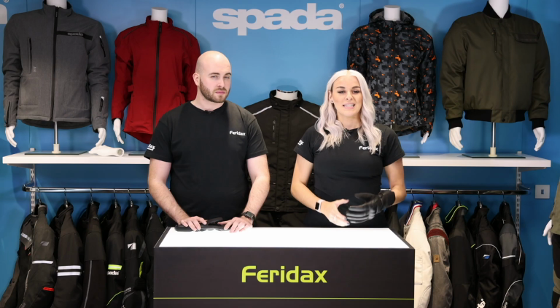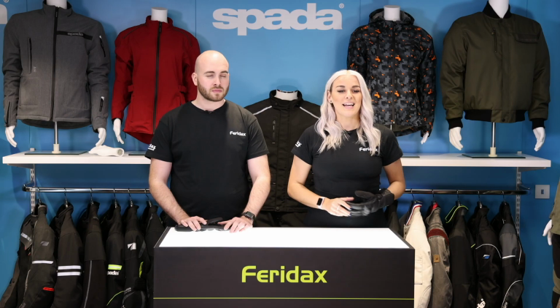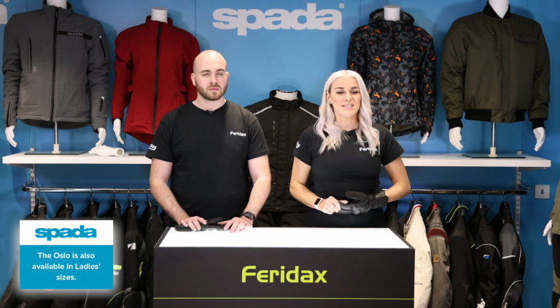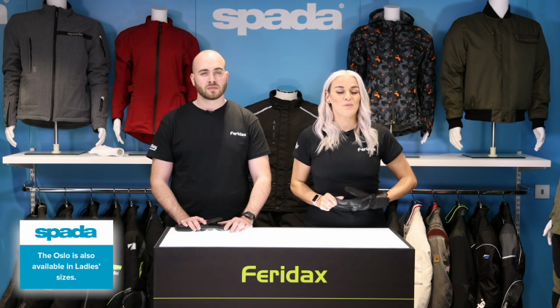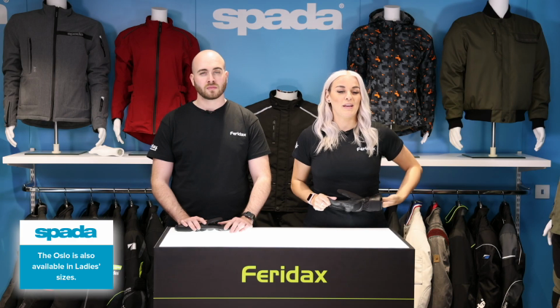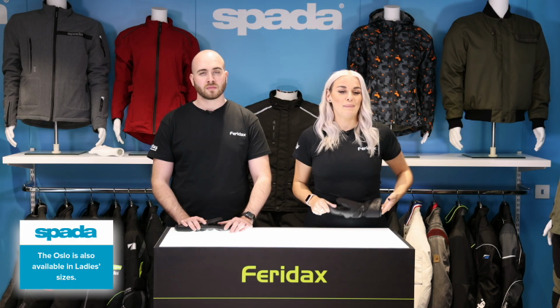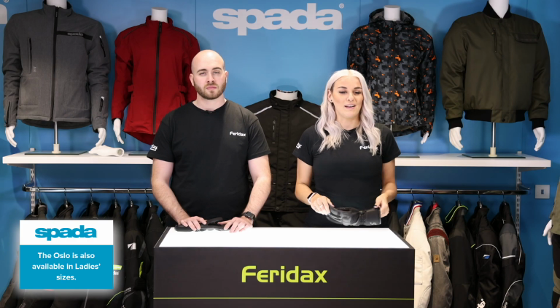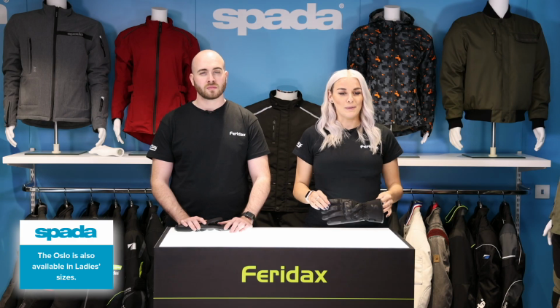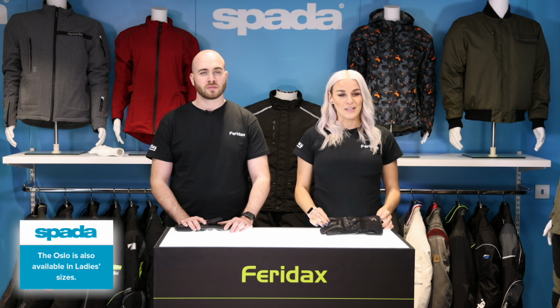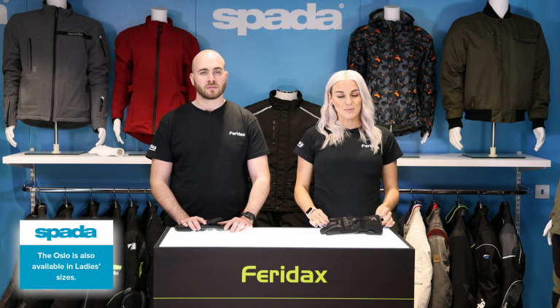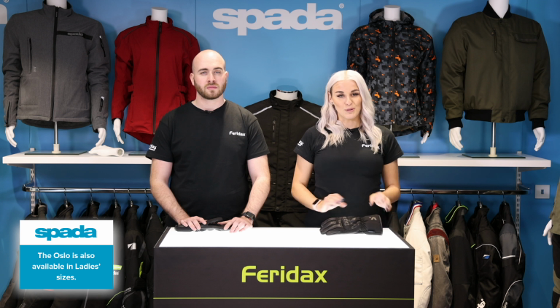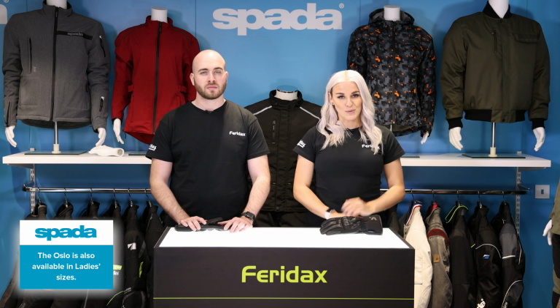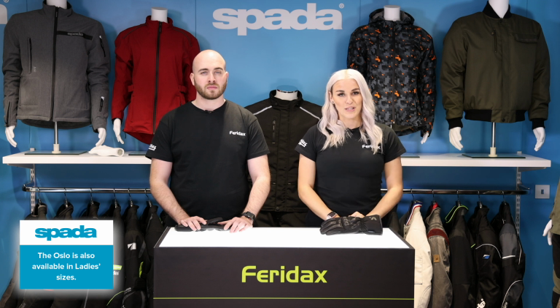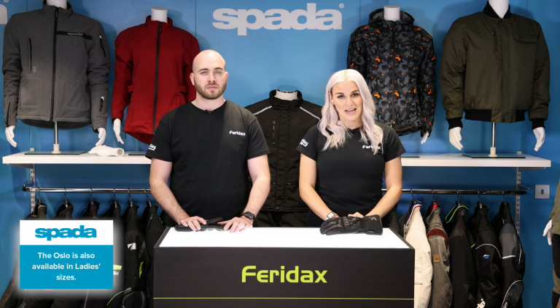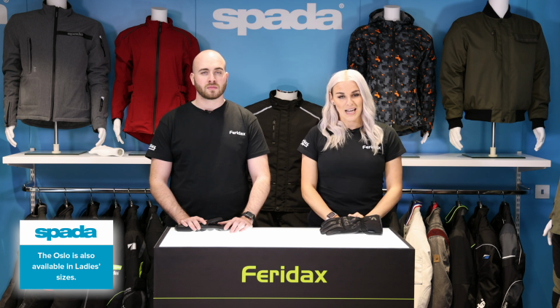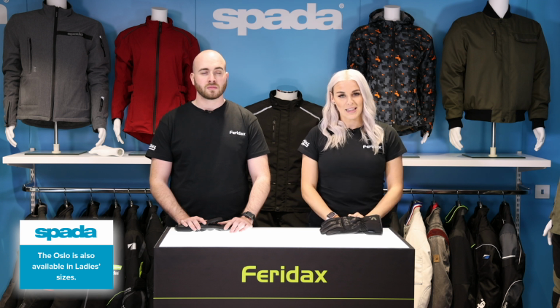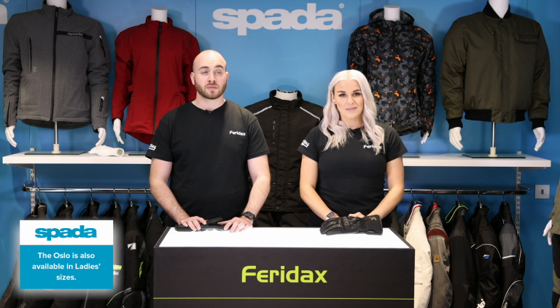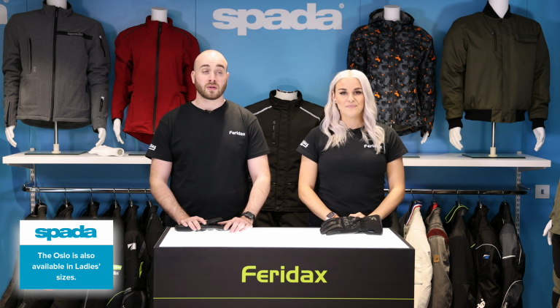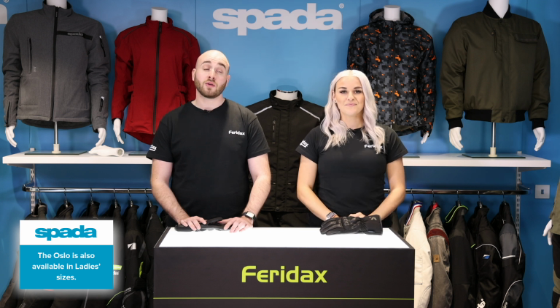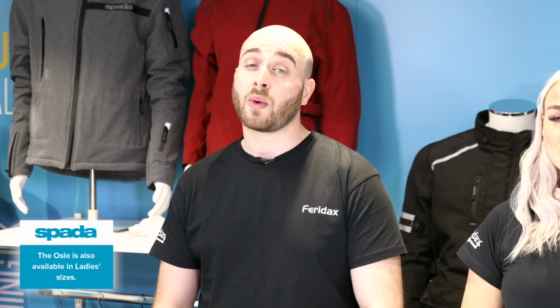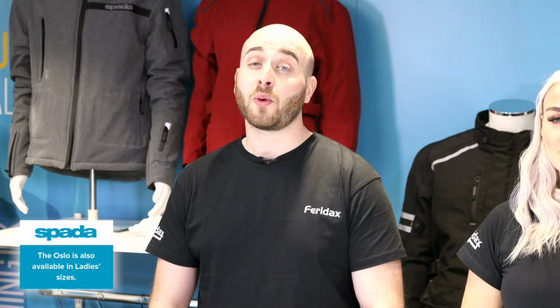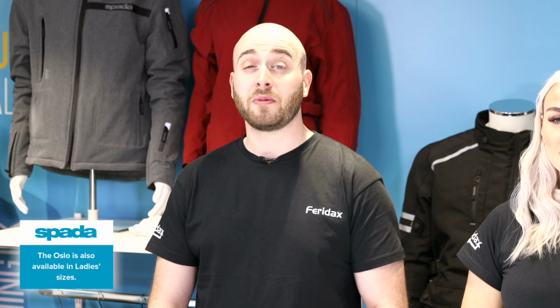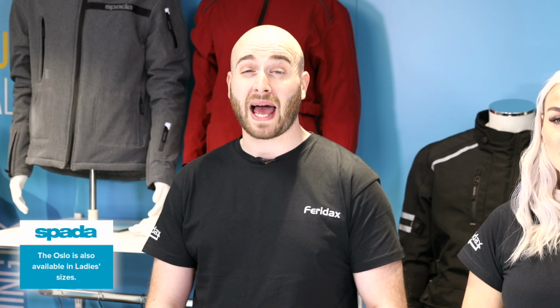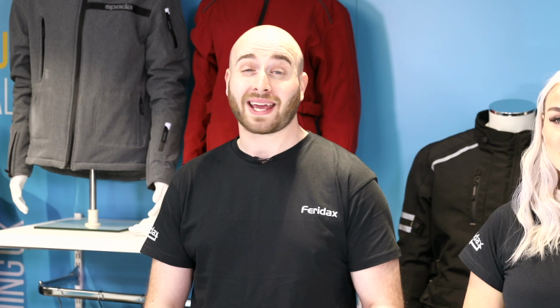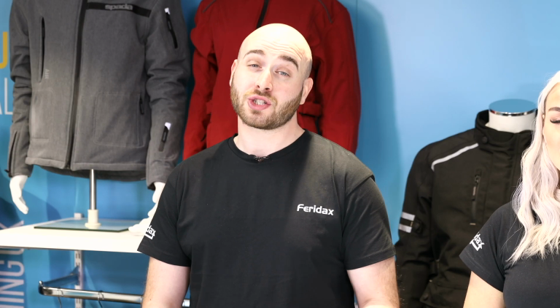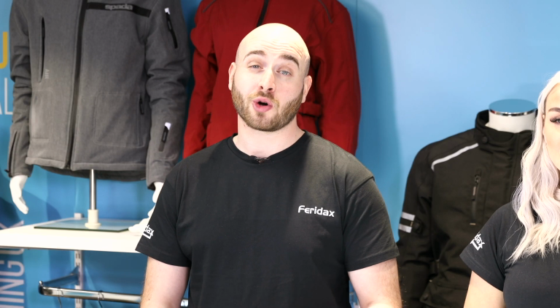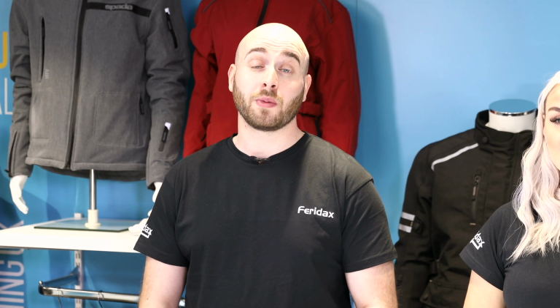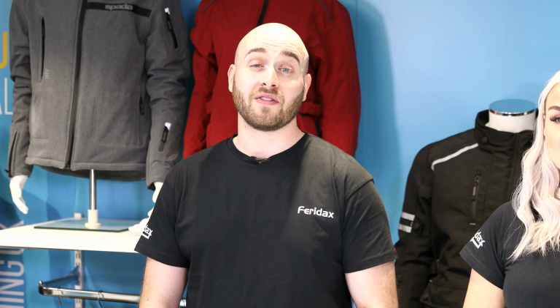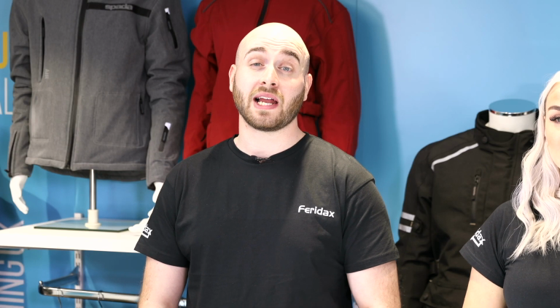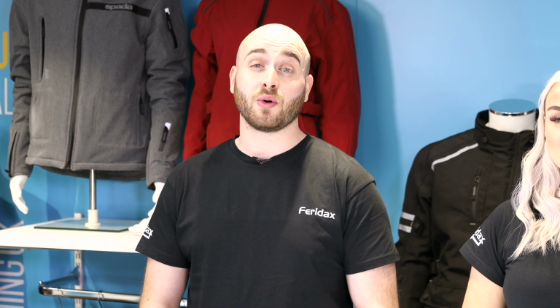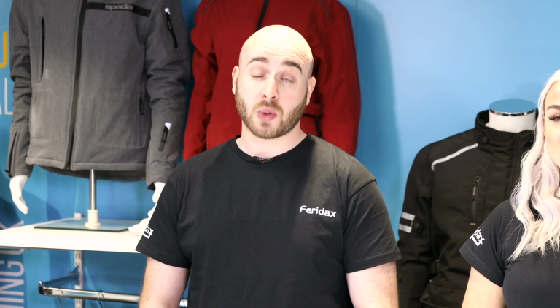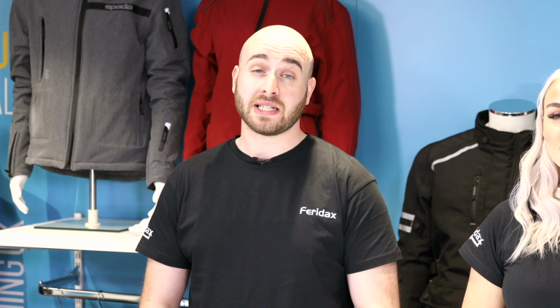Sizes will be available in a small to a 2XL. The new colorway will be black and stock will be available 2021.